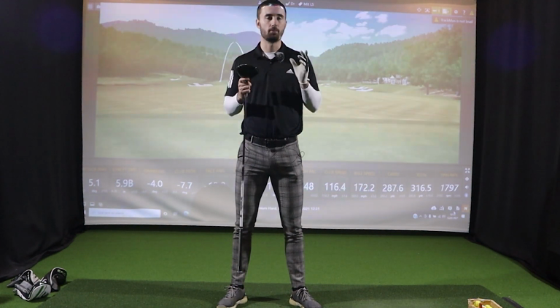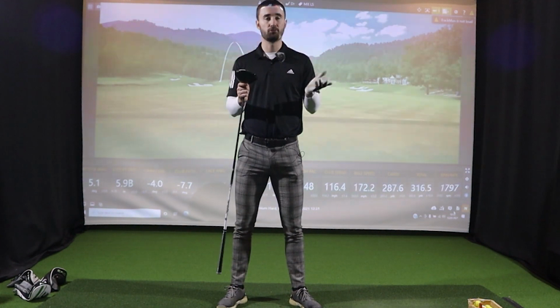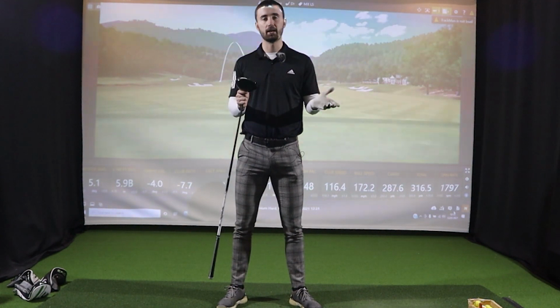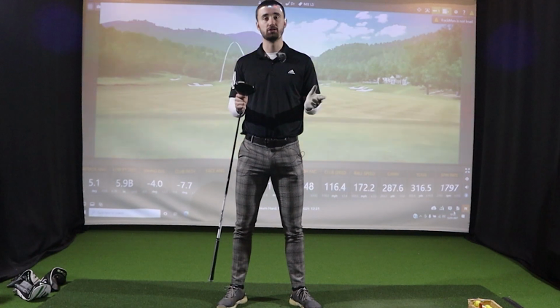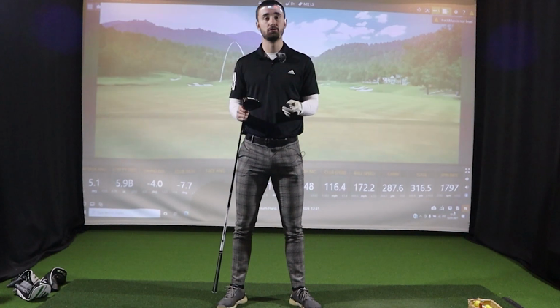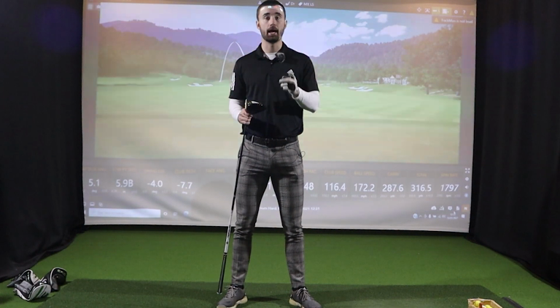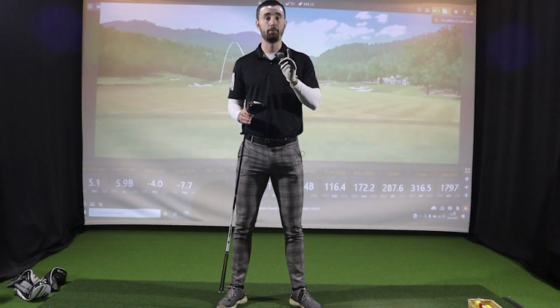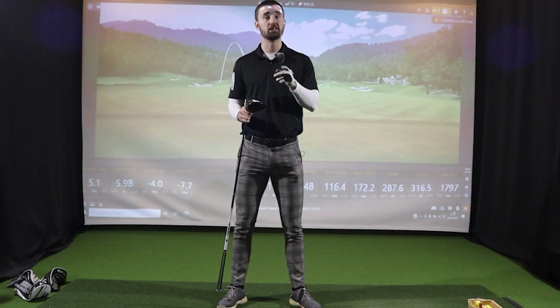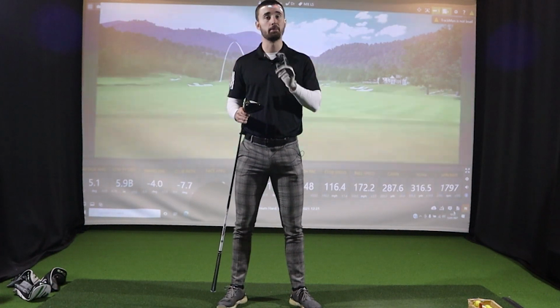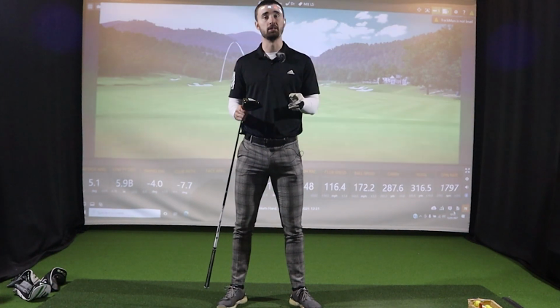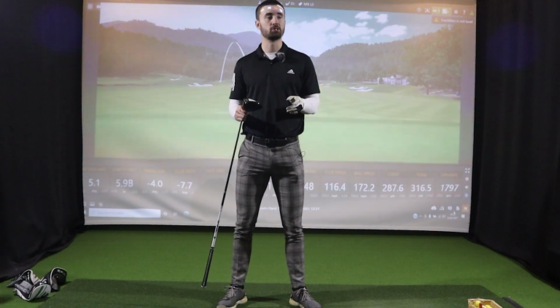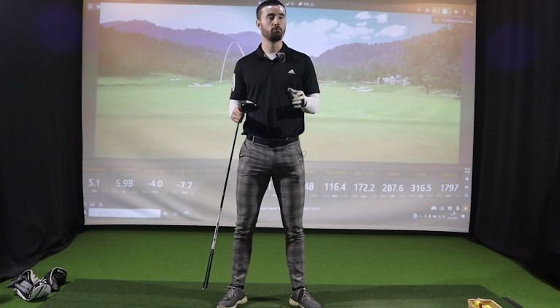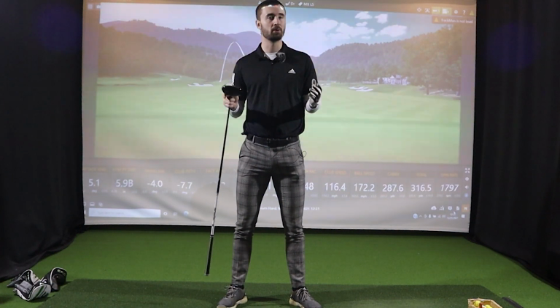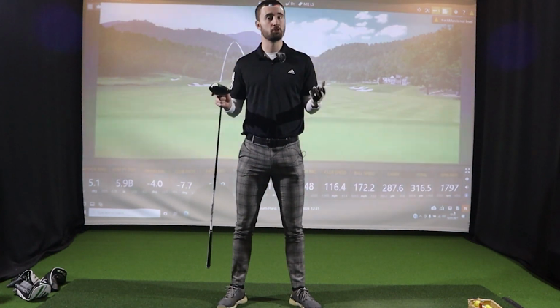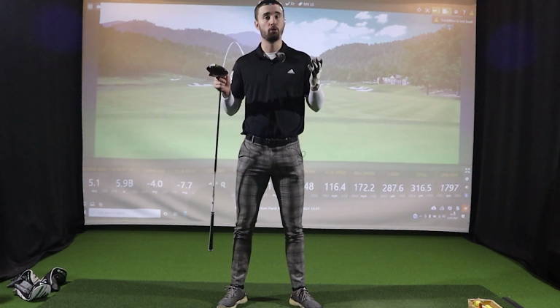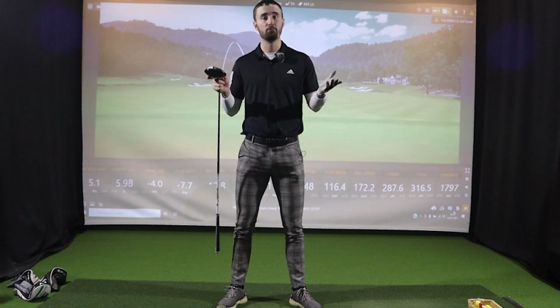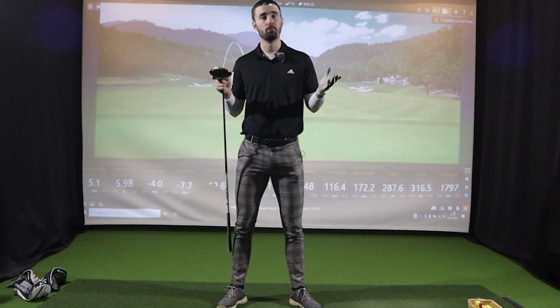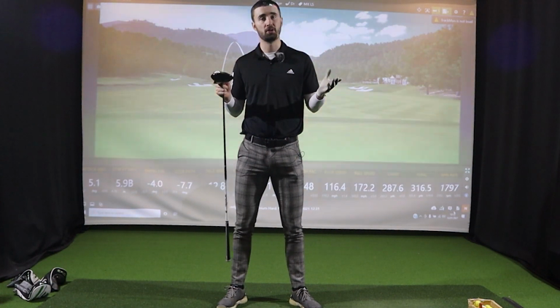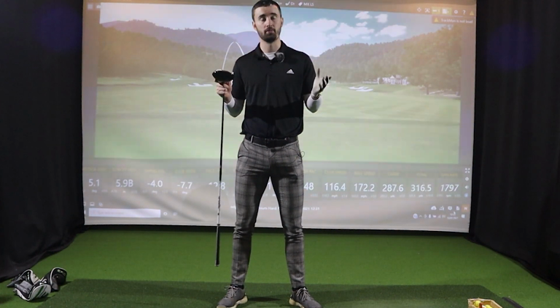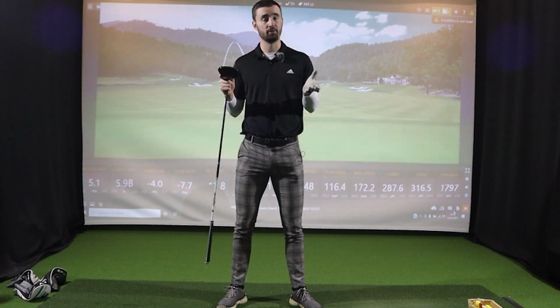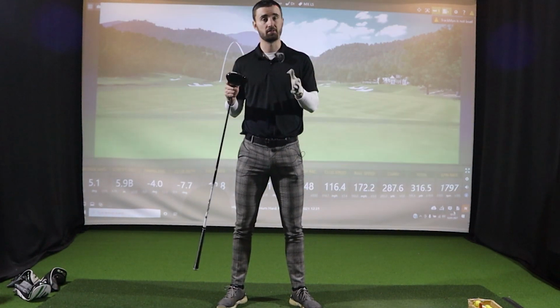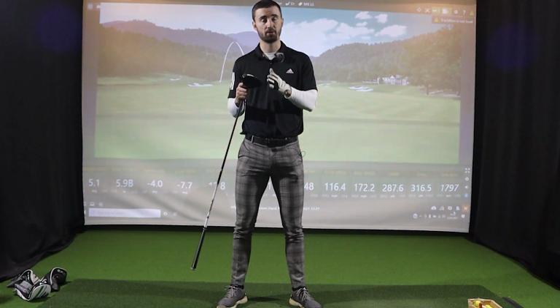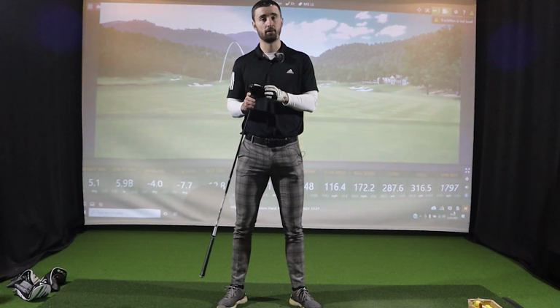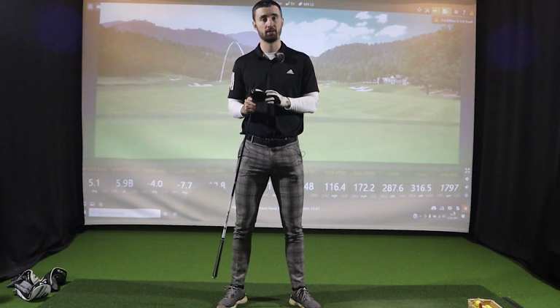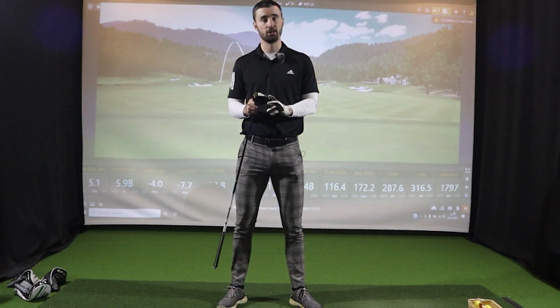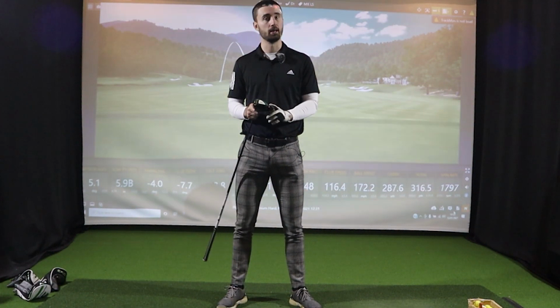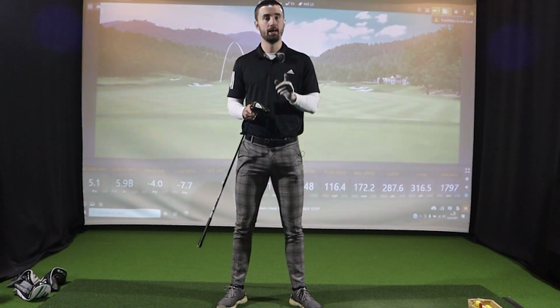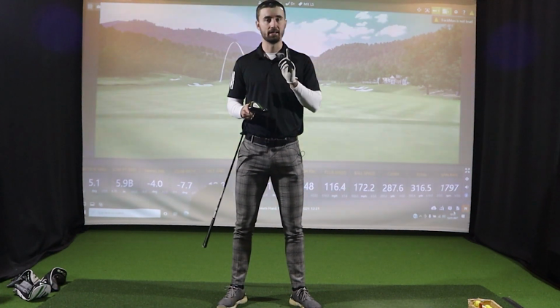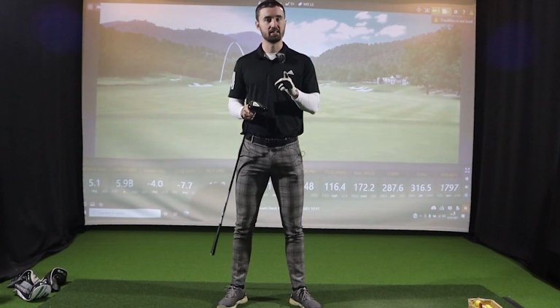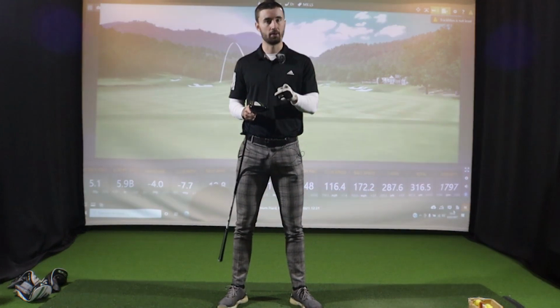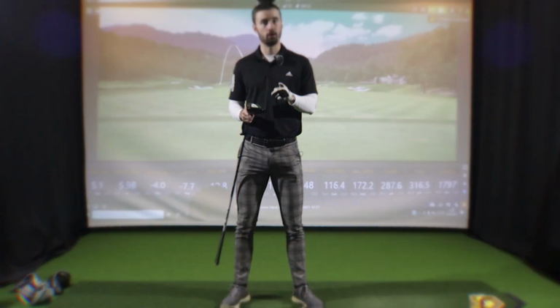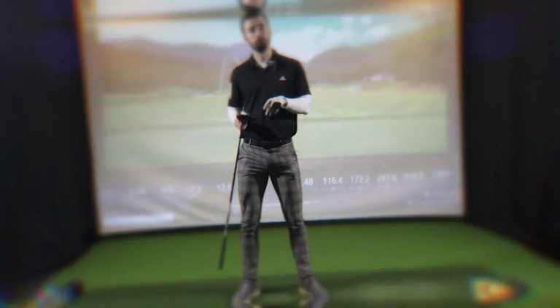Let's see how this driver compares to the other two. Next up is the Epic Speed — probably the most popular model Callaway will release this year. Let's see how I get on.